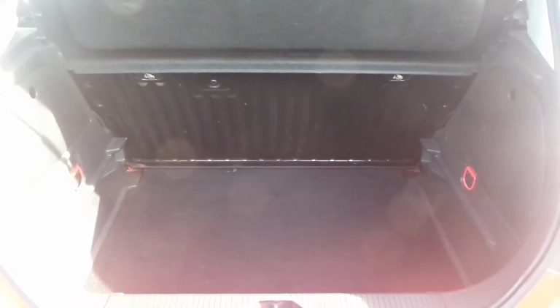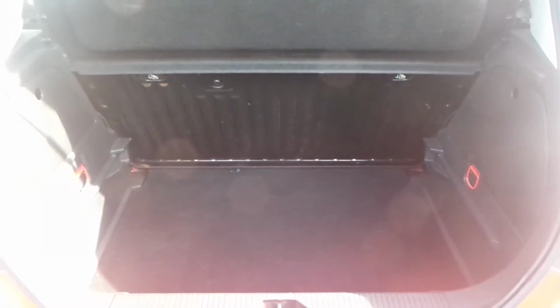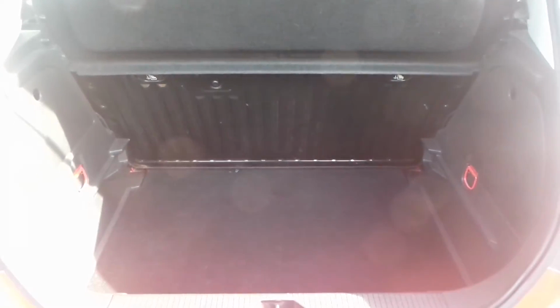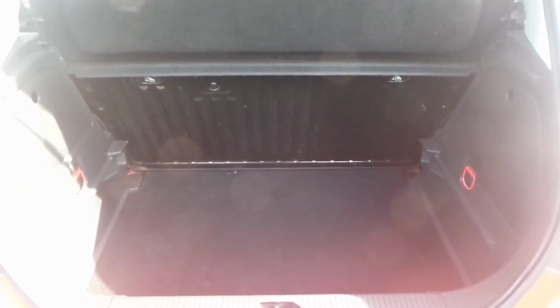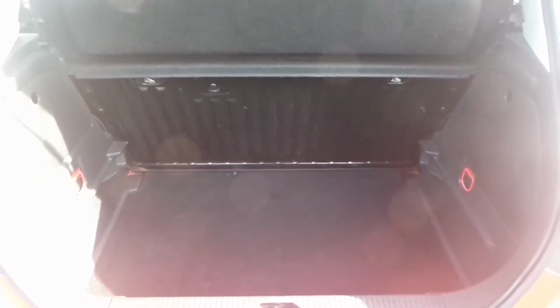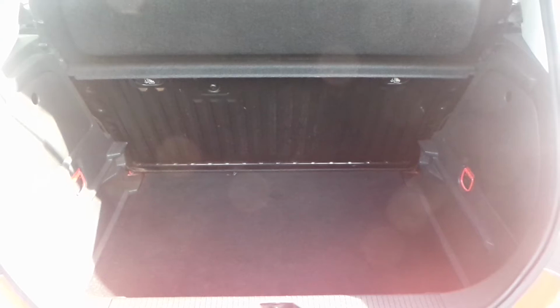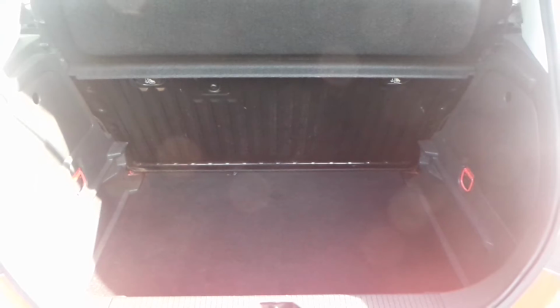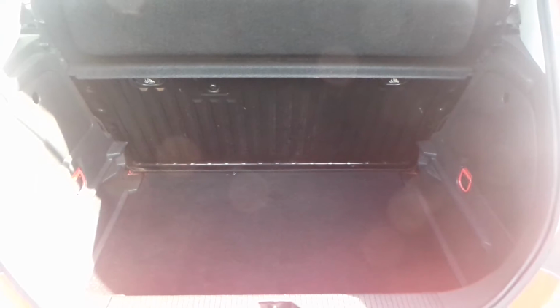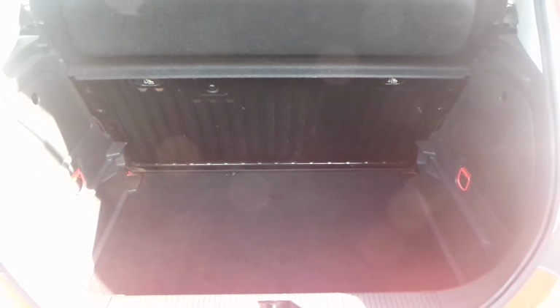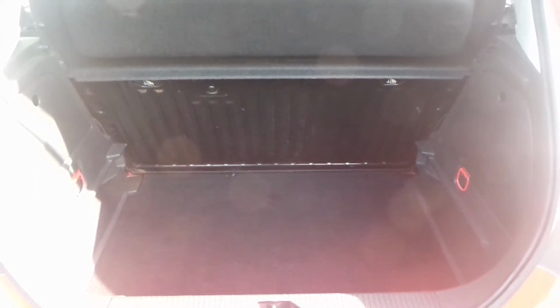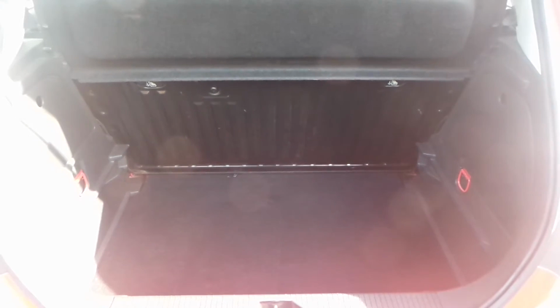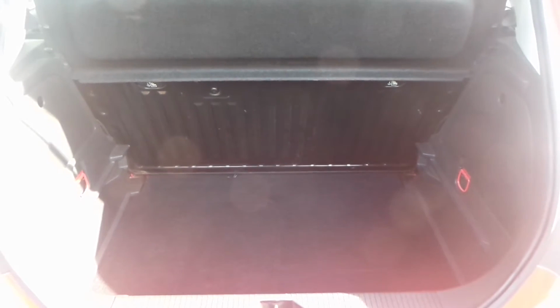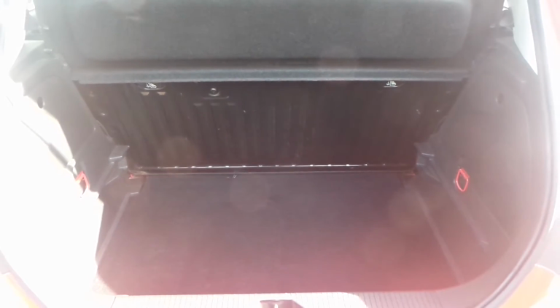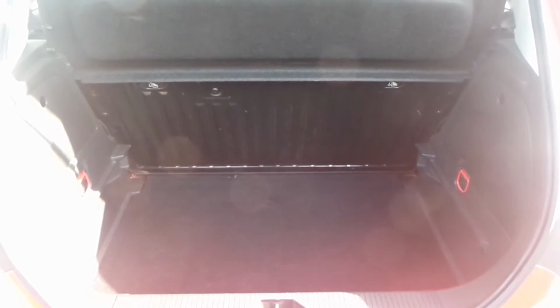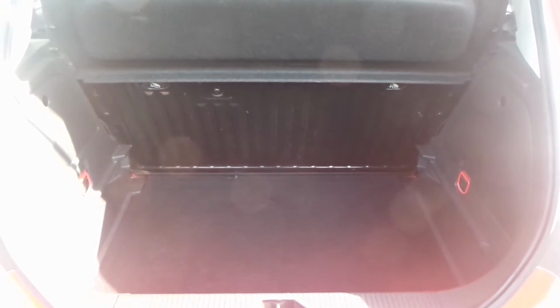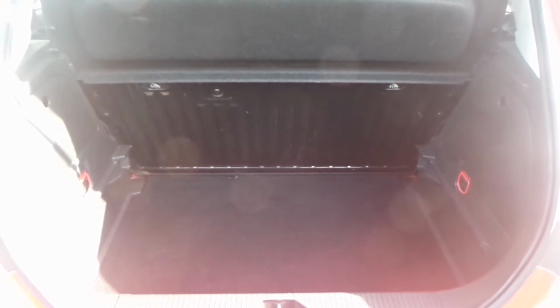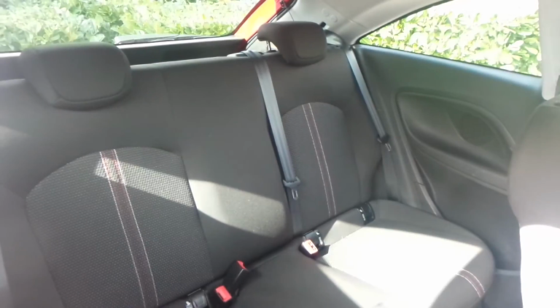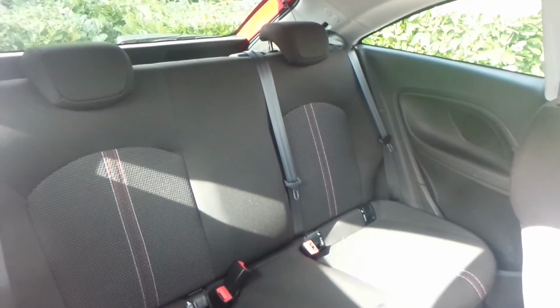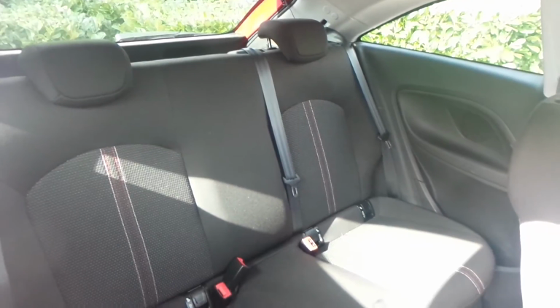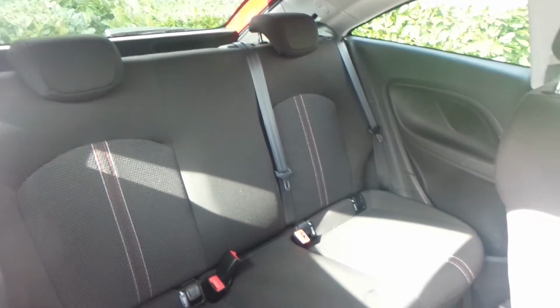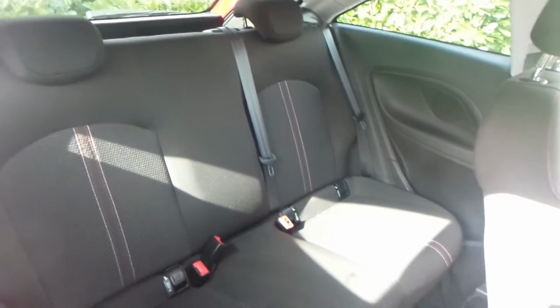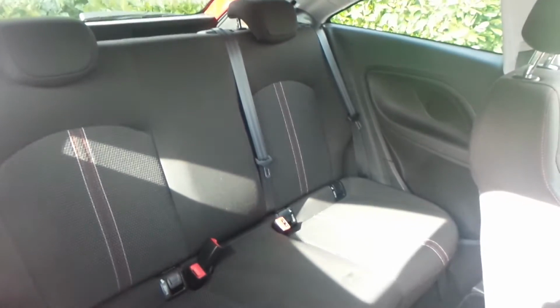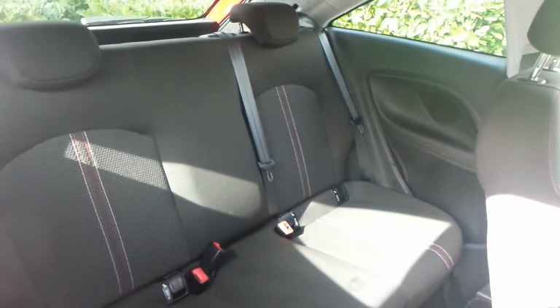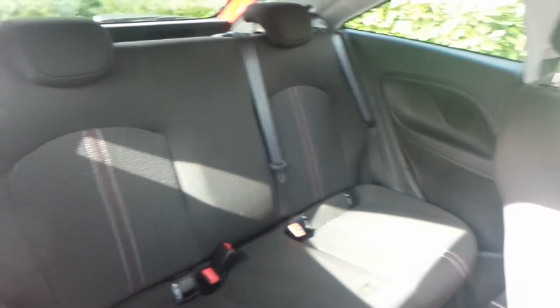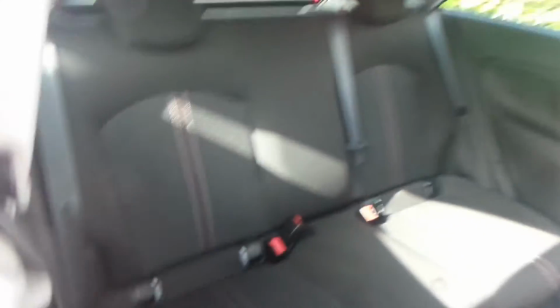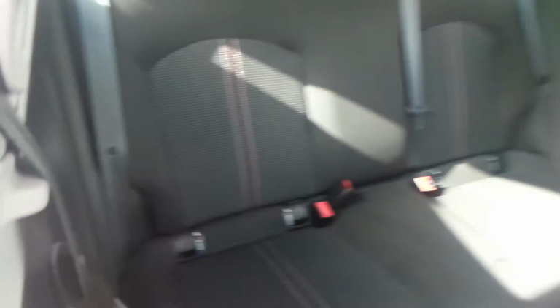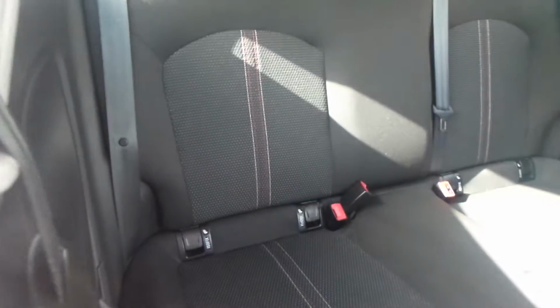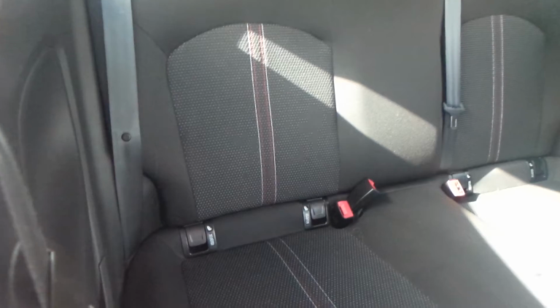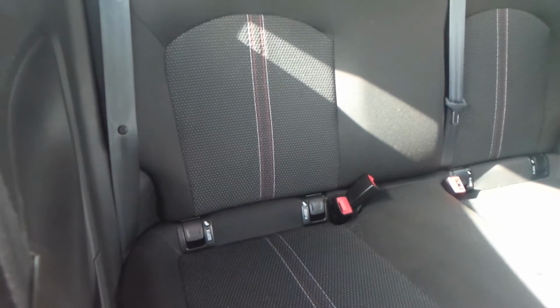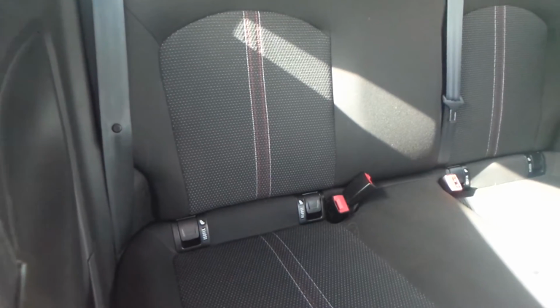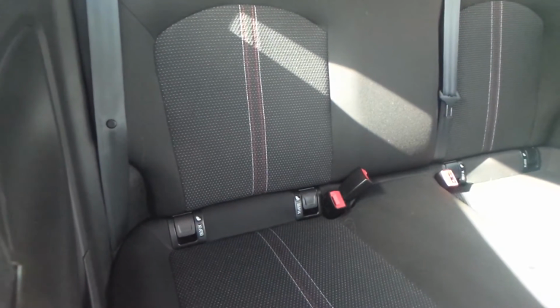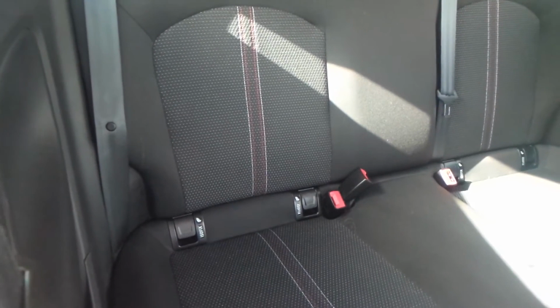You have a really good boot size with the vehicle too. You also have really good space for your rear seats, which is also a nice addition.